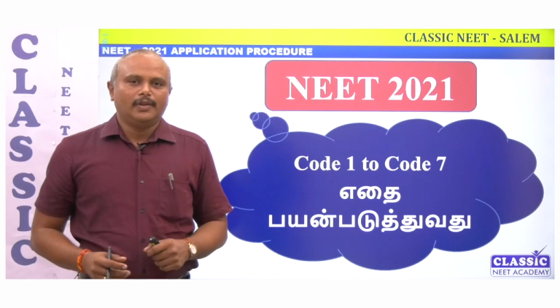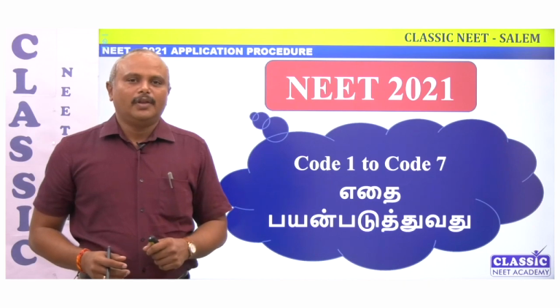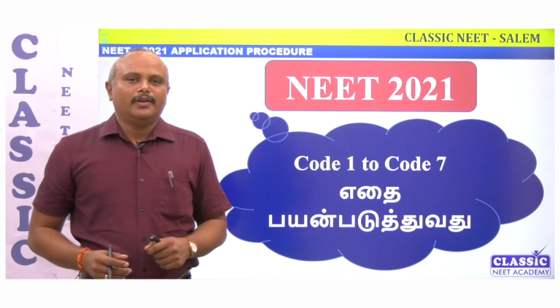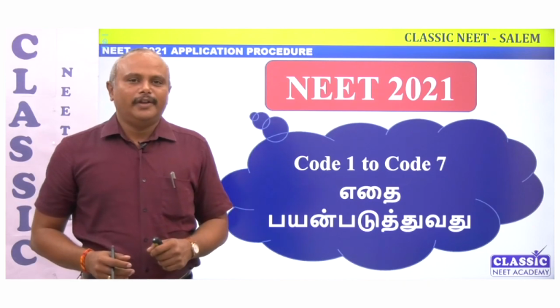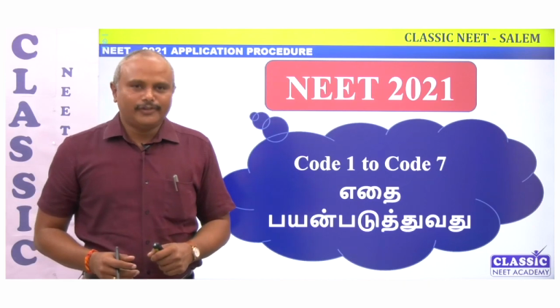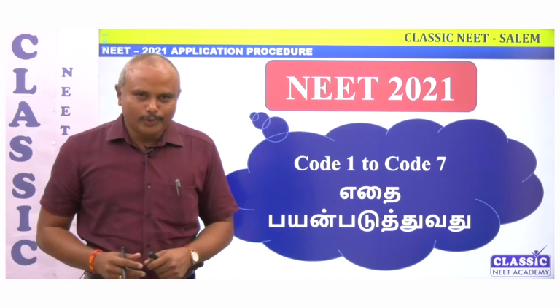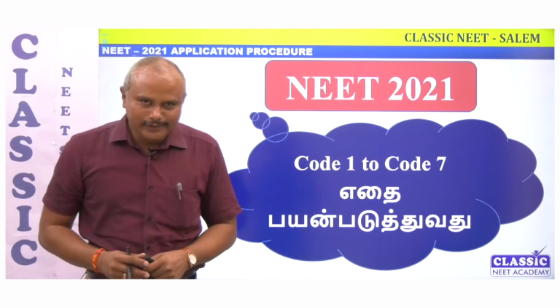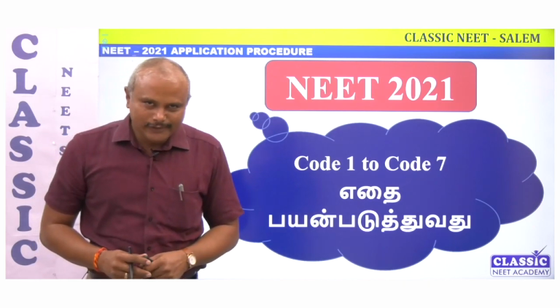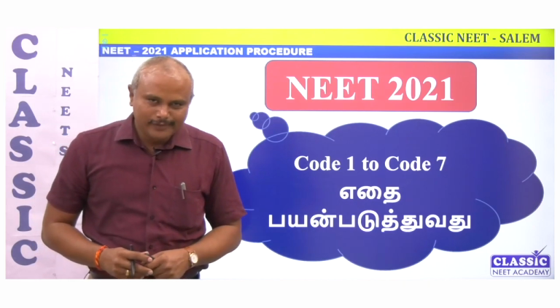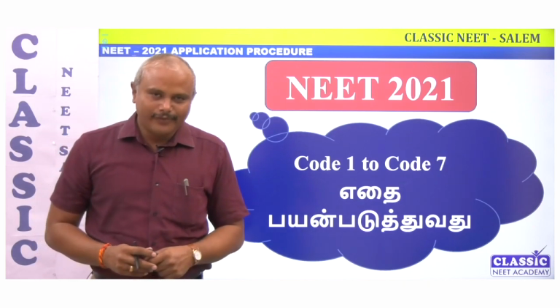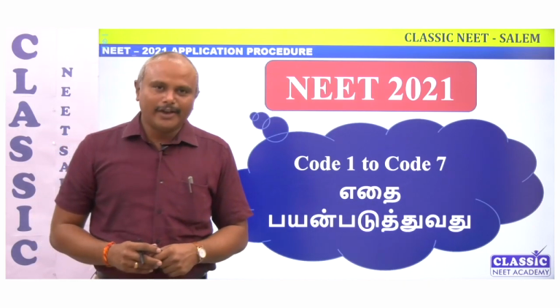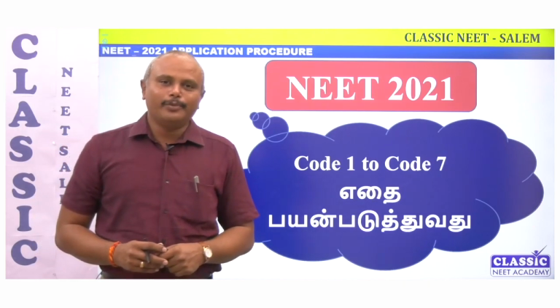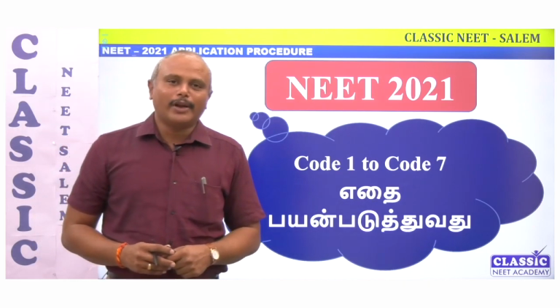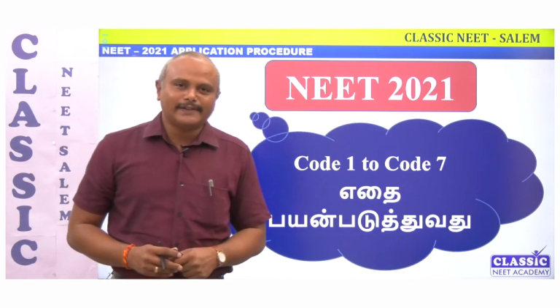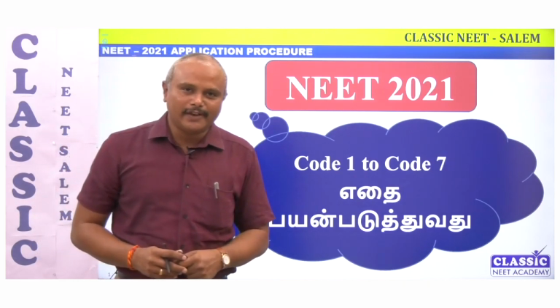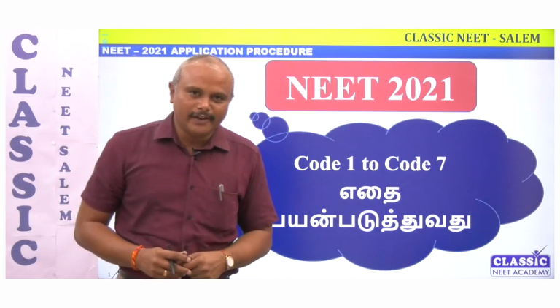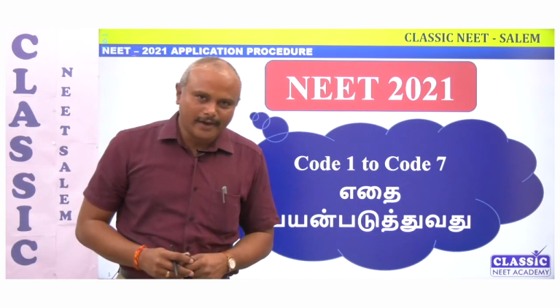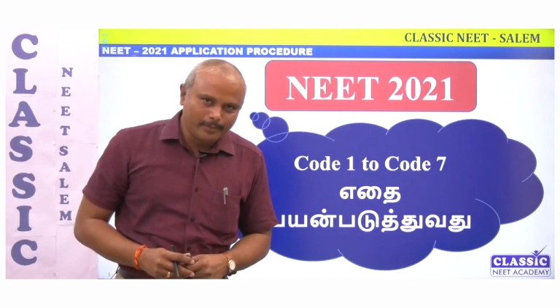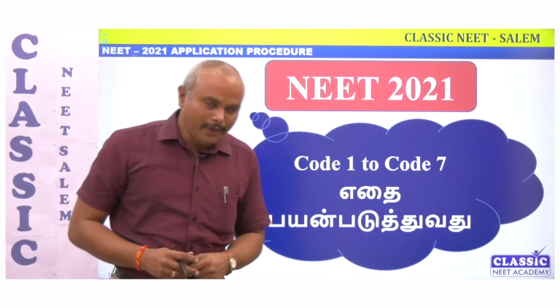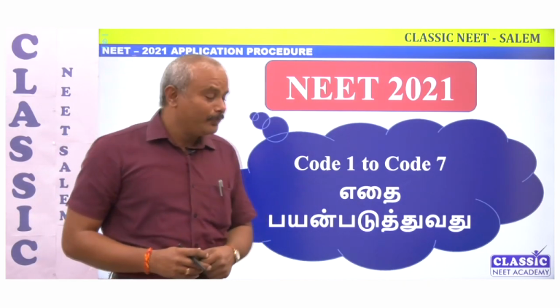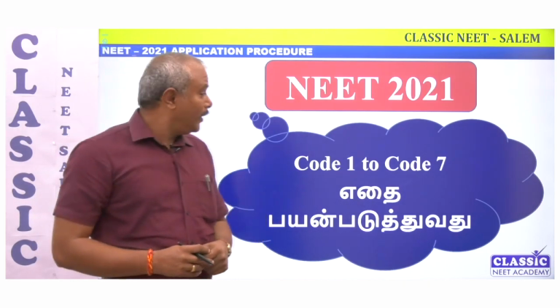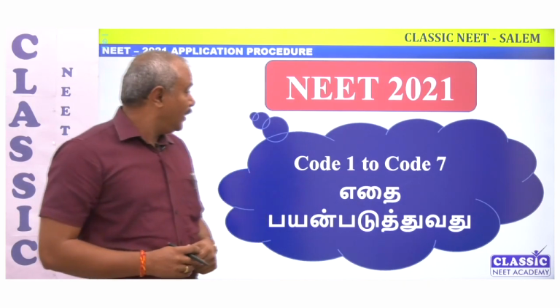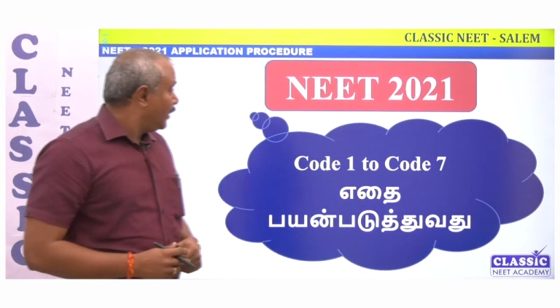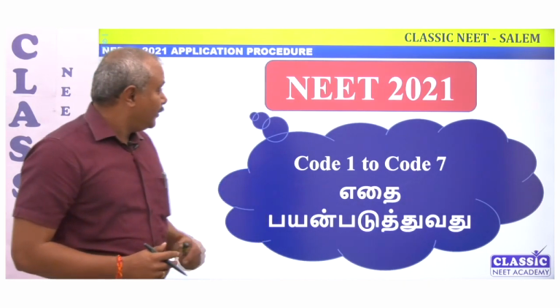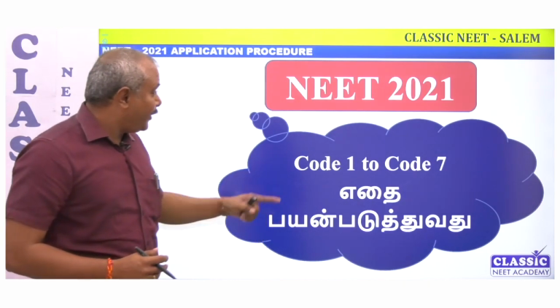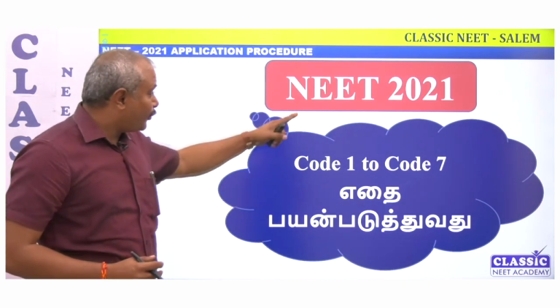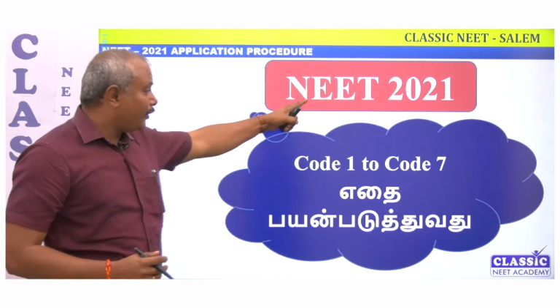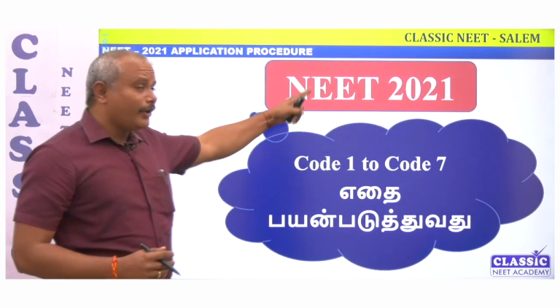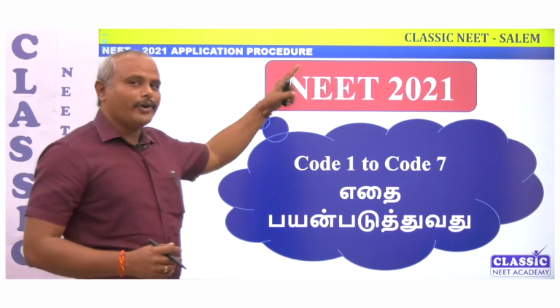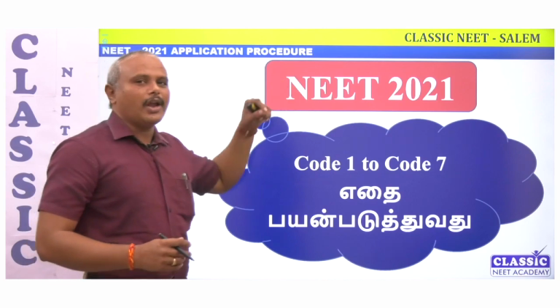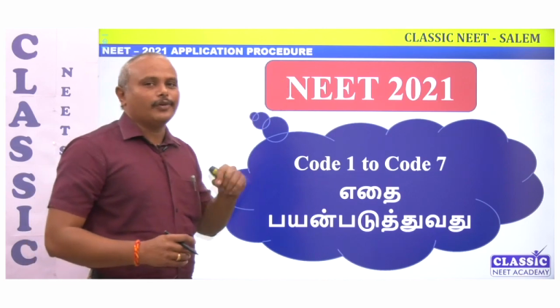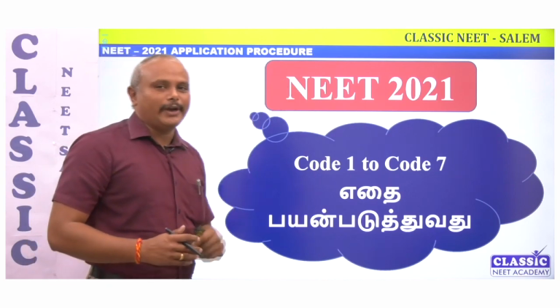Dear students, welcome to Classic NEET Academy. This session is about NEET 2021 exam code selection.